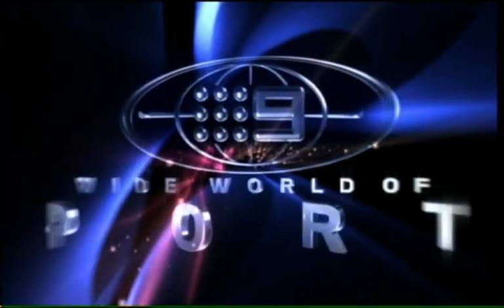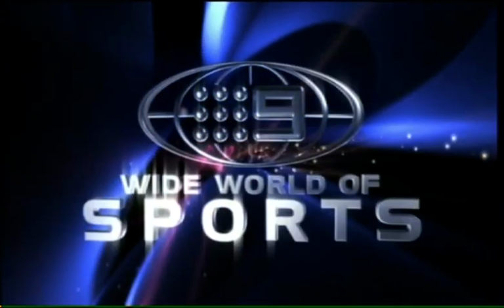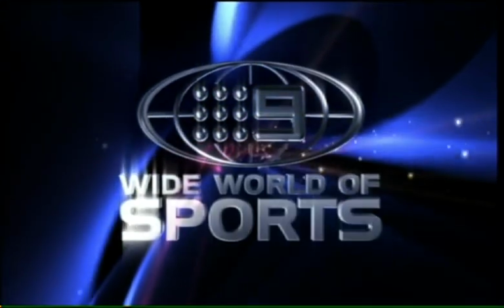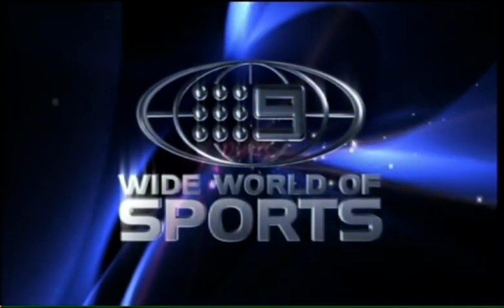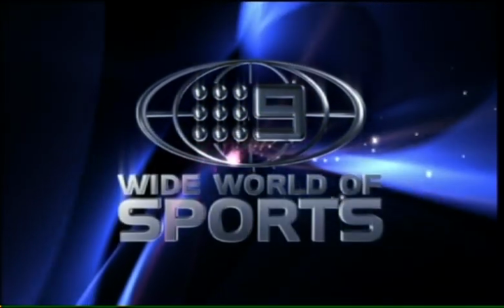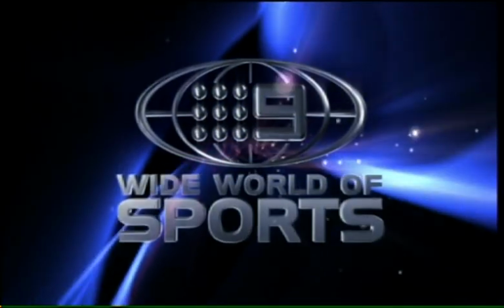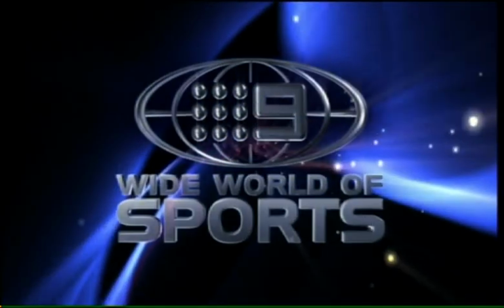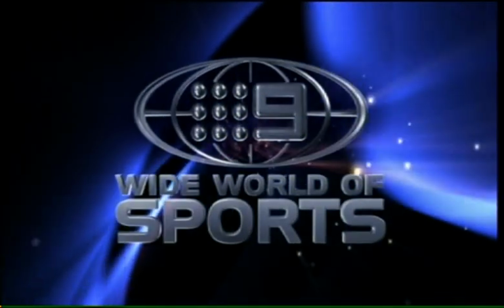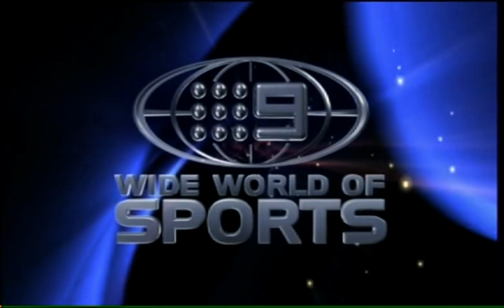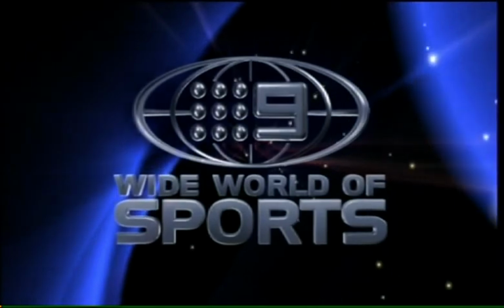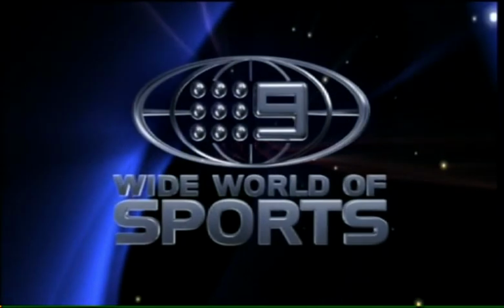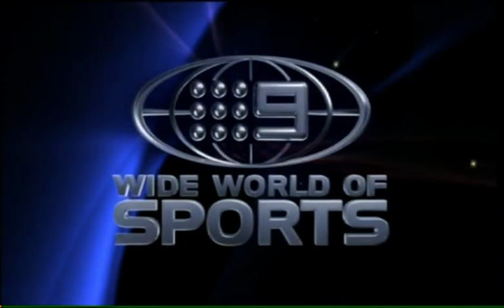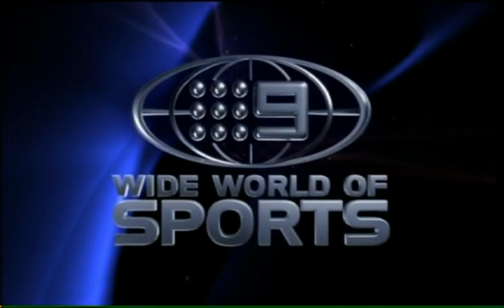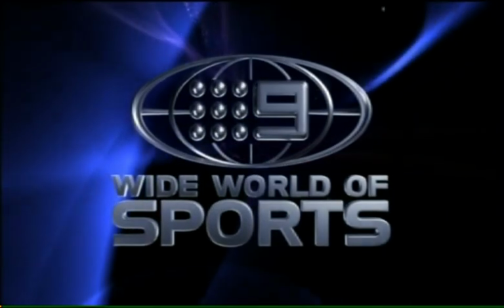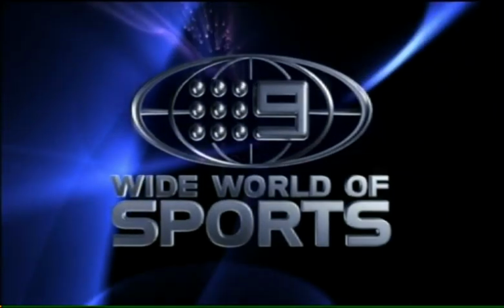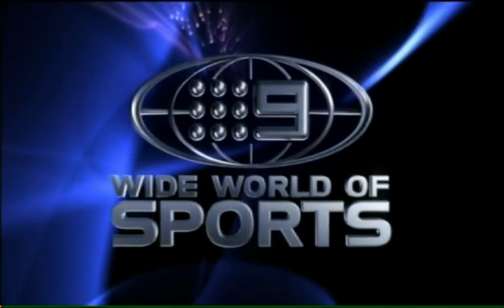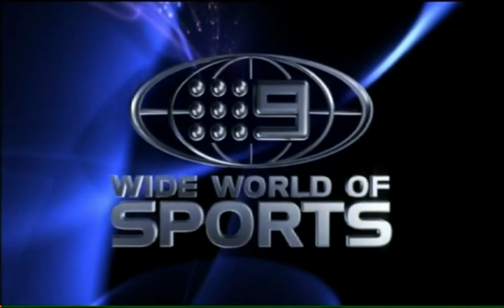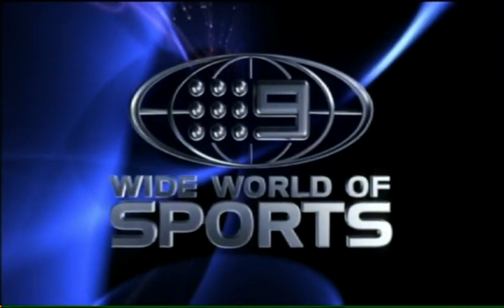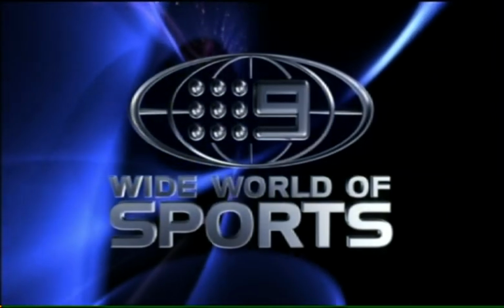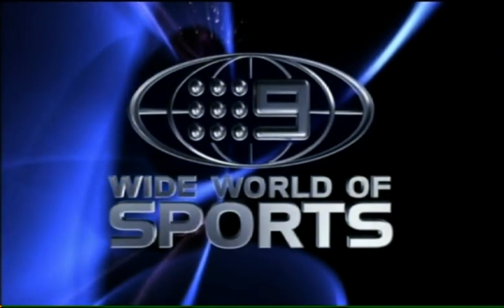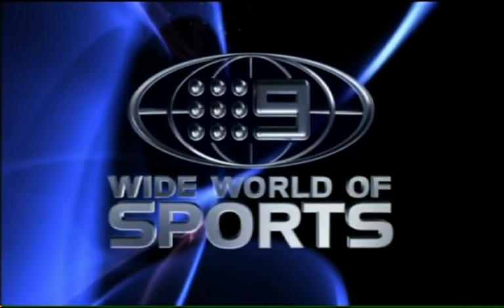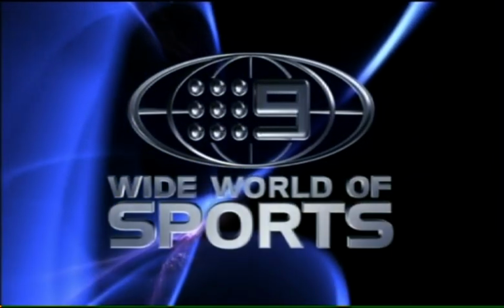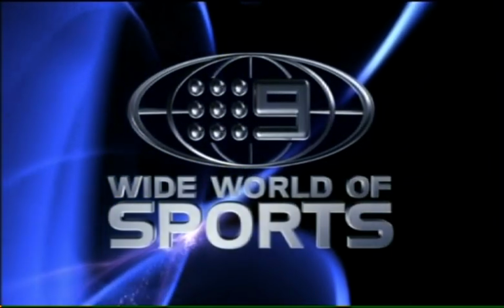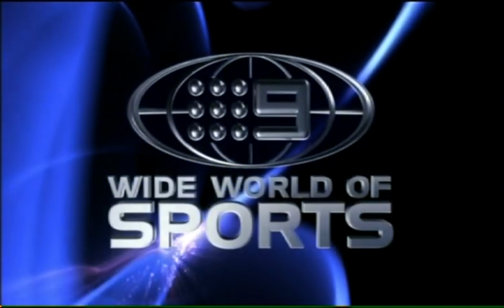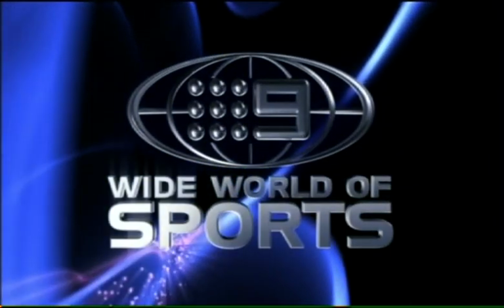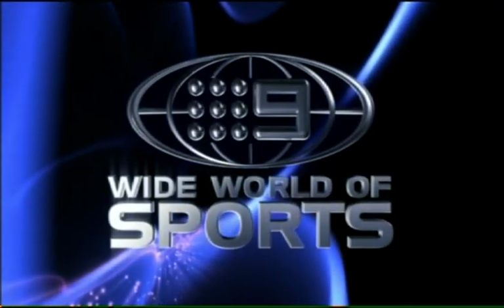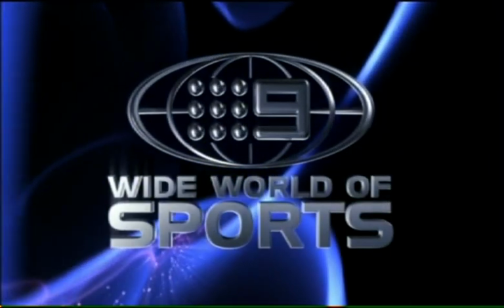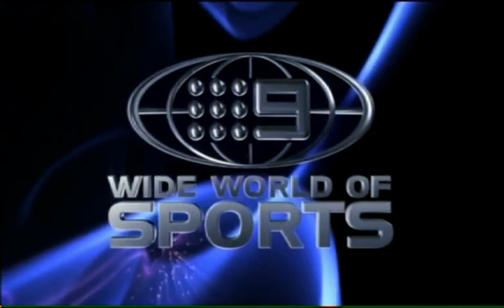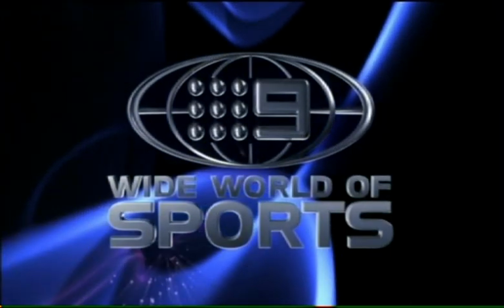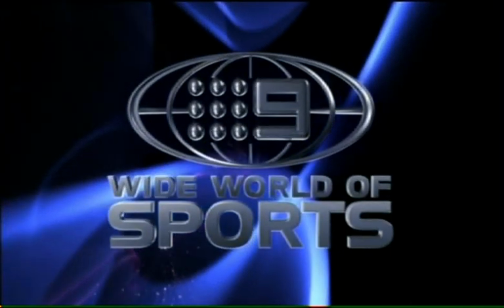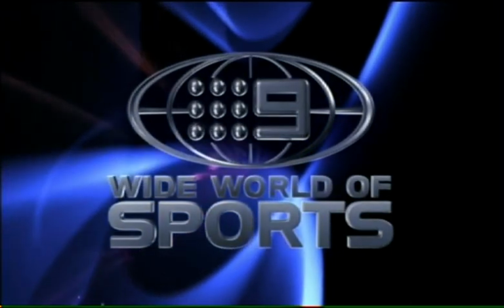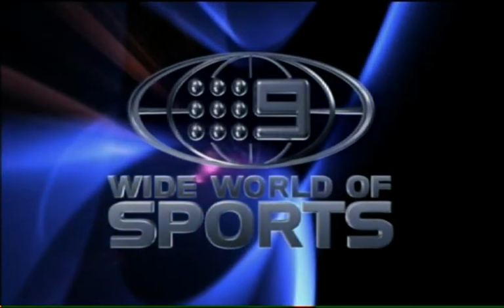This has been another presentation from Nine's Wide World of Sports.